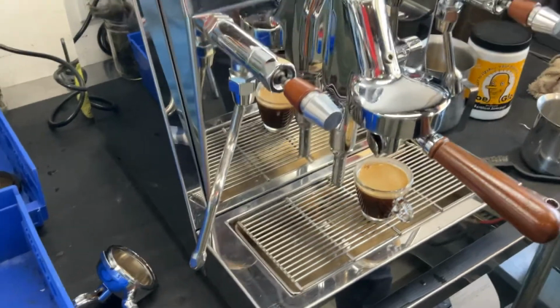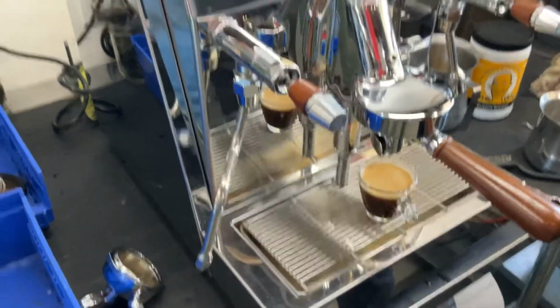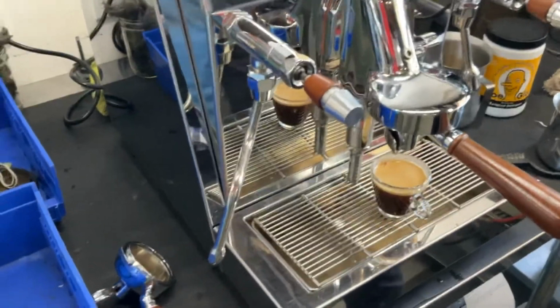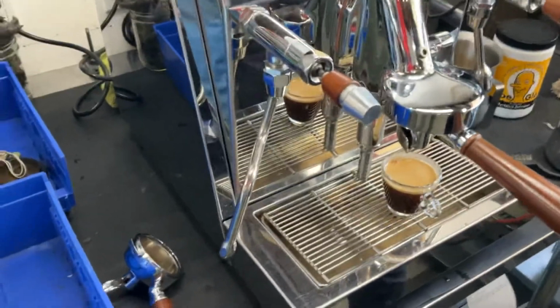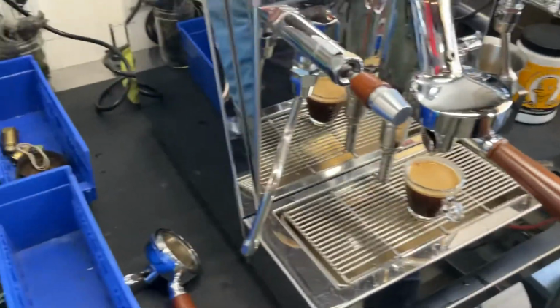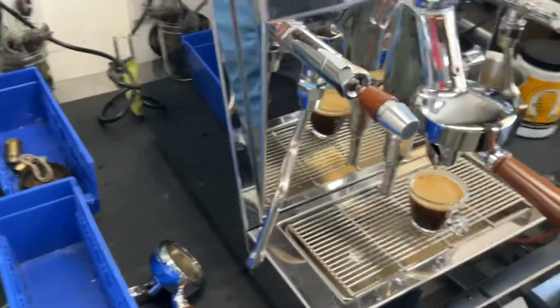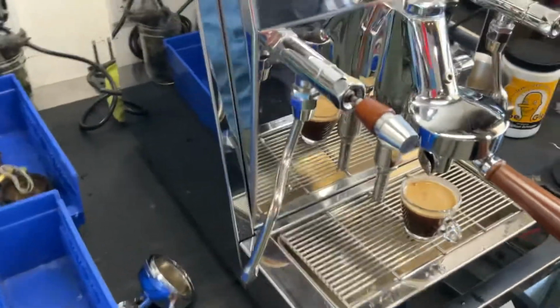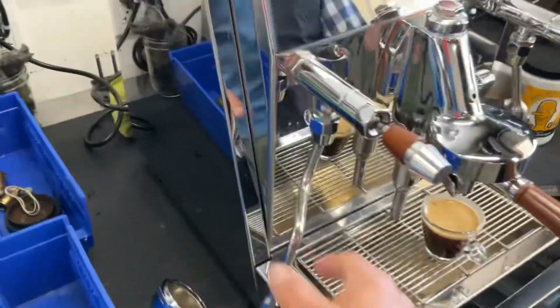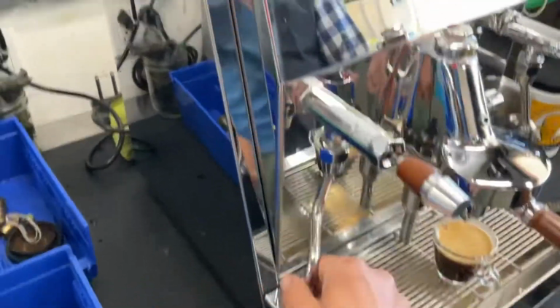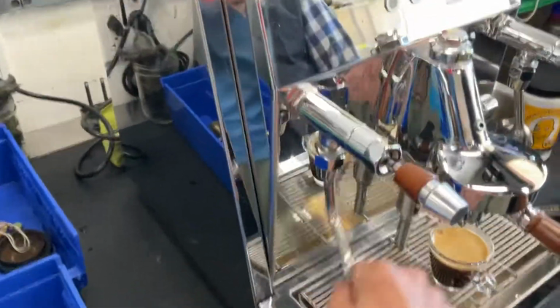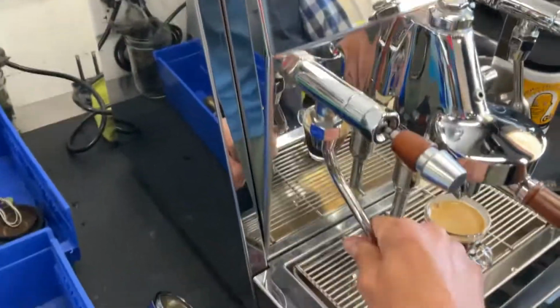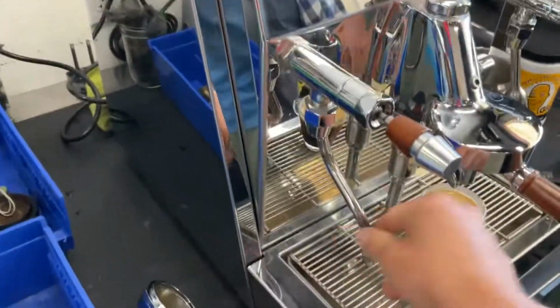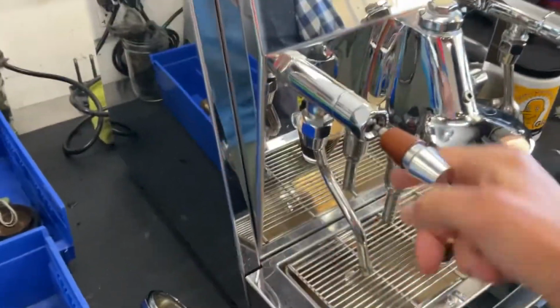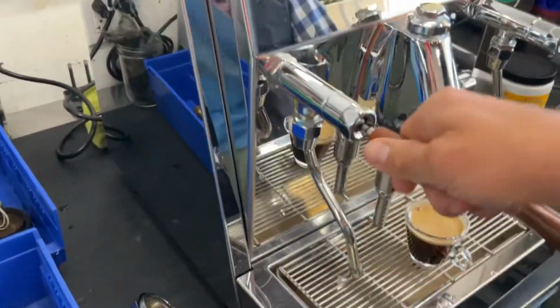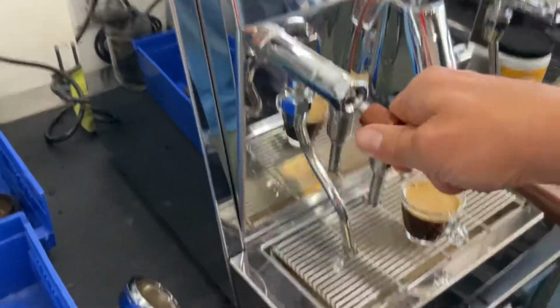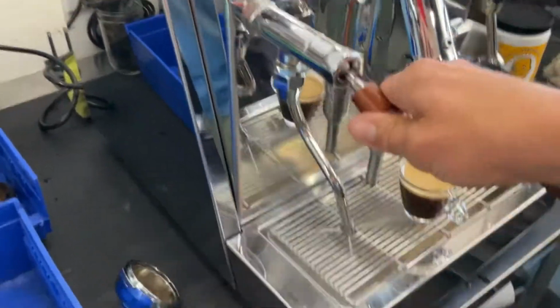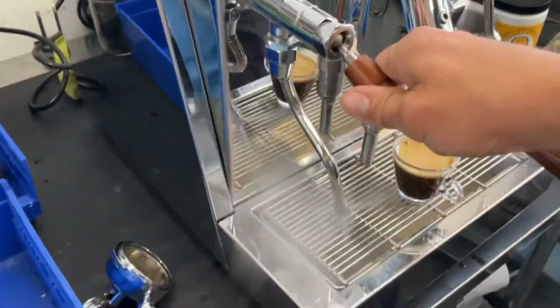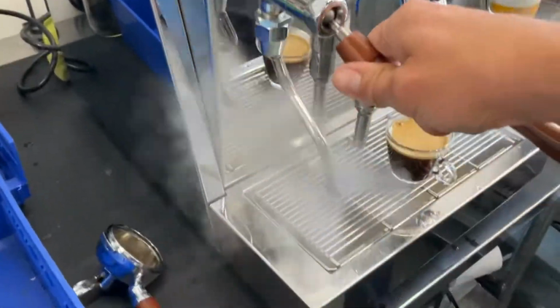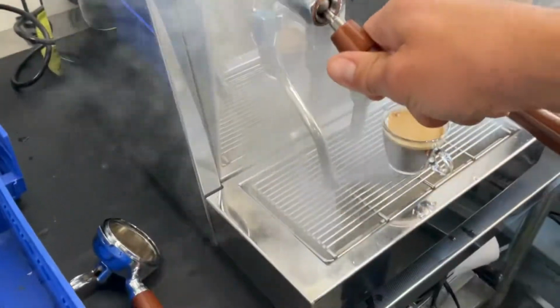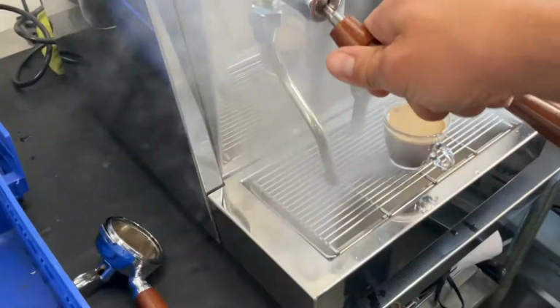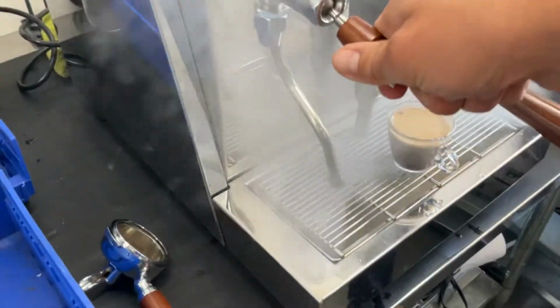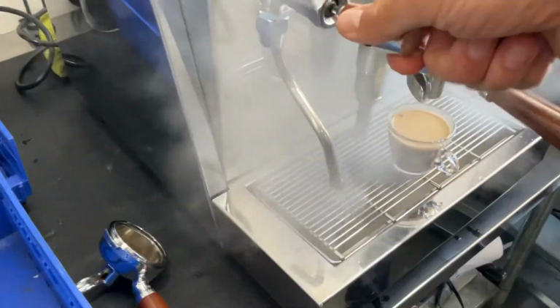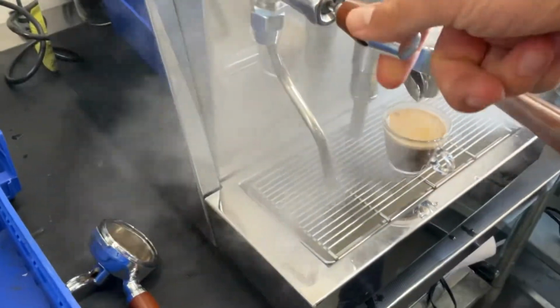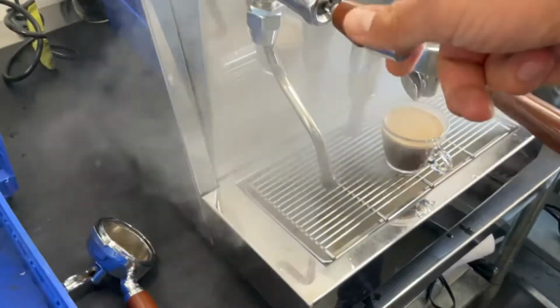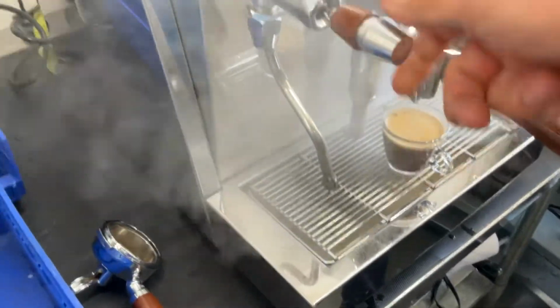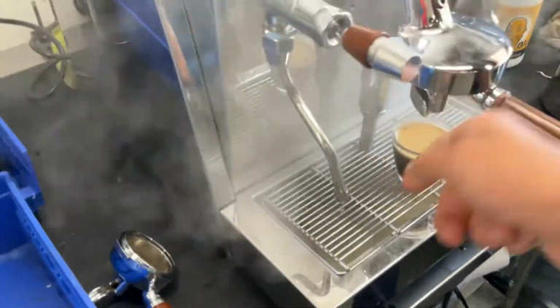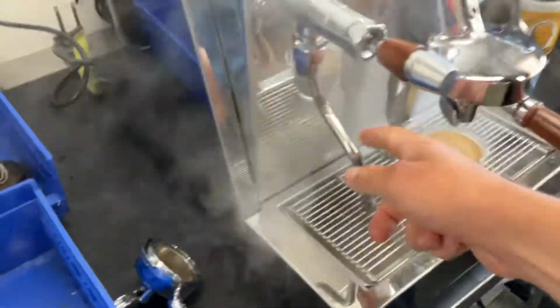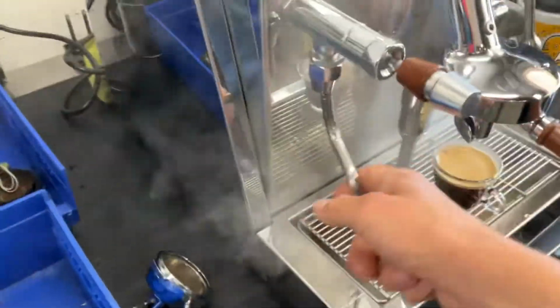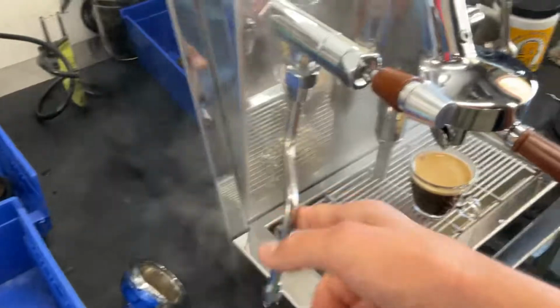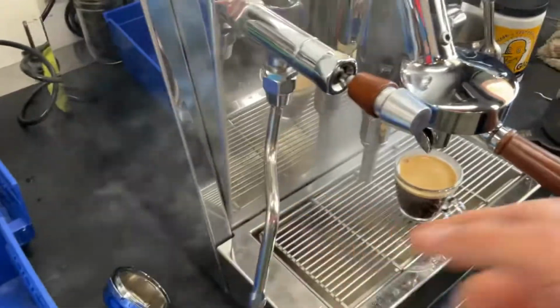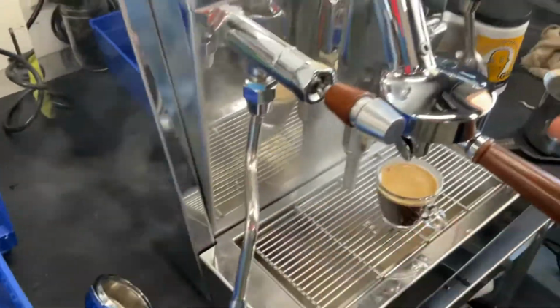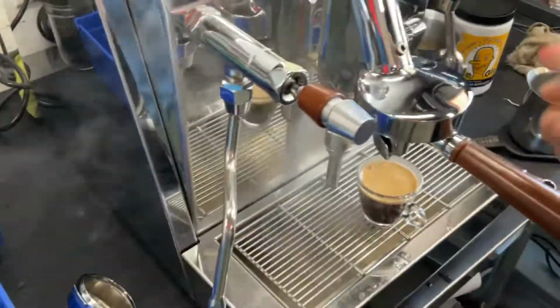And then we're going to test the steam. We'll just test it real quick. The steam's working well. Nice hot steam.